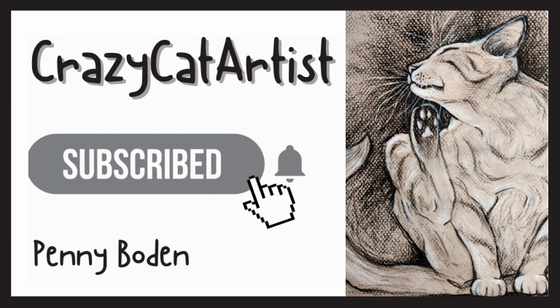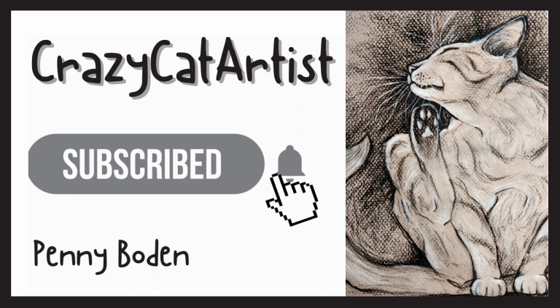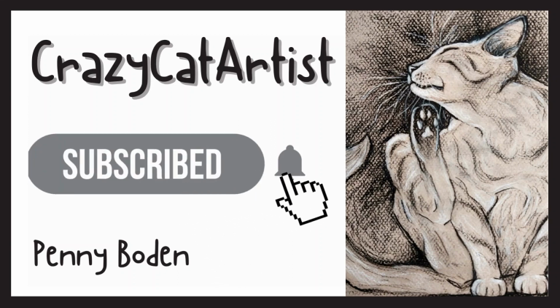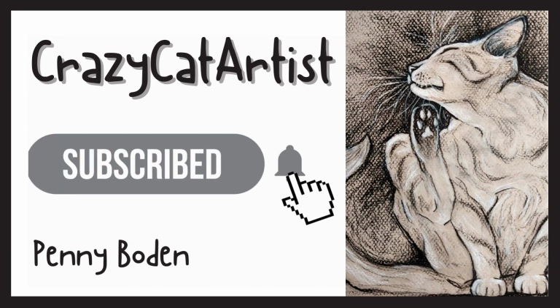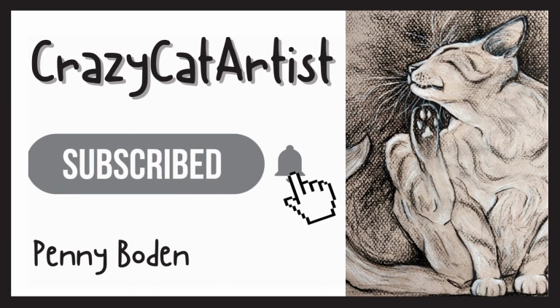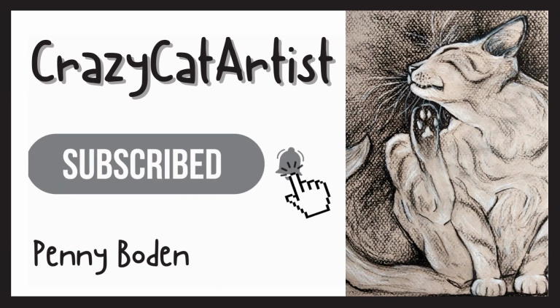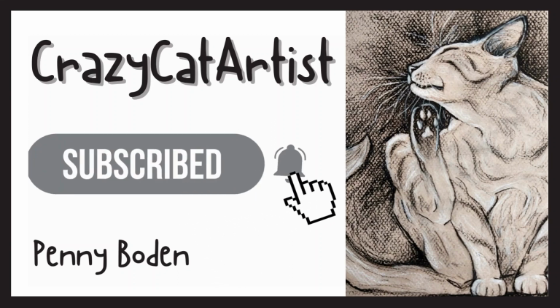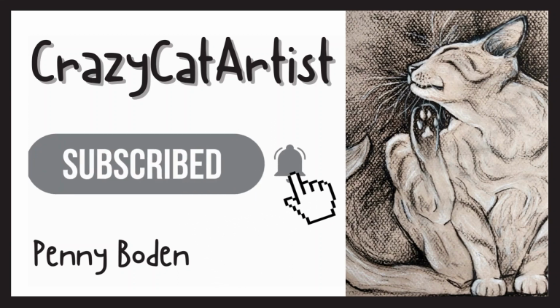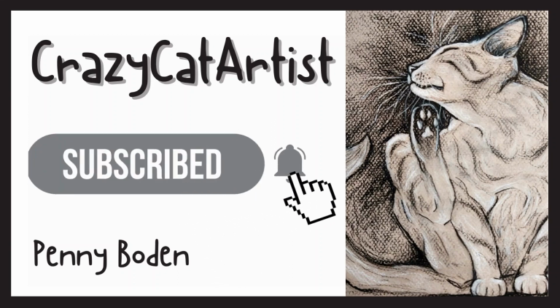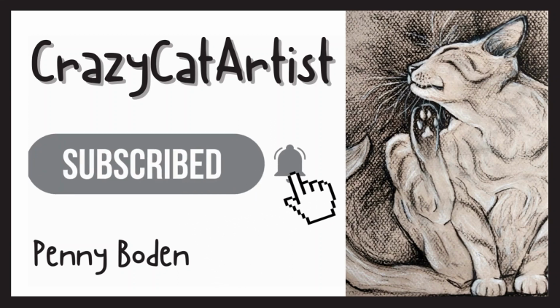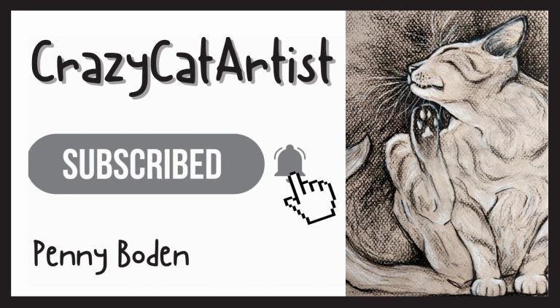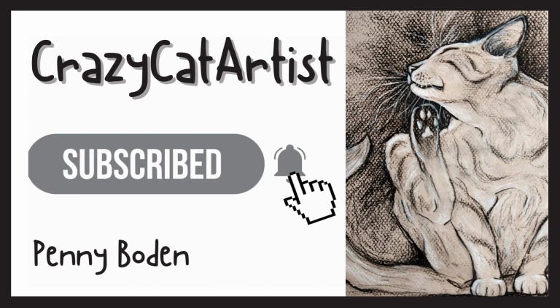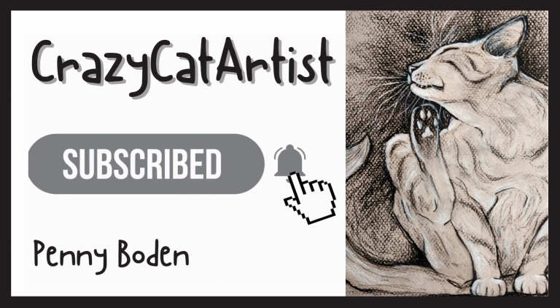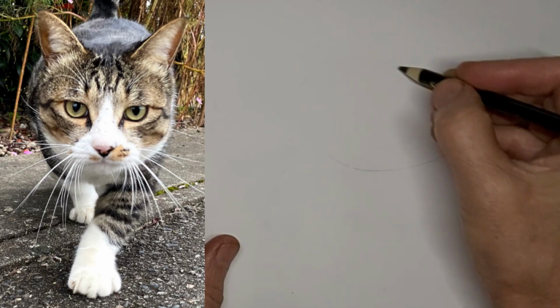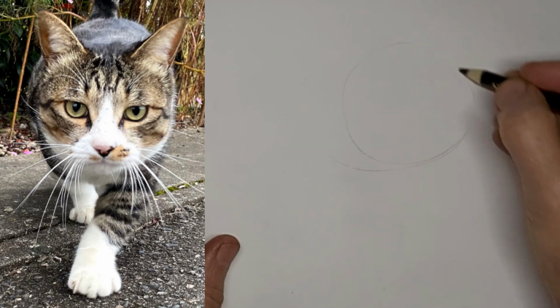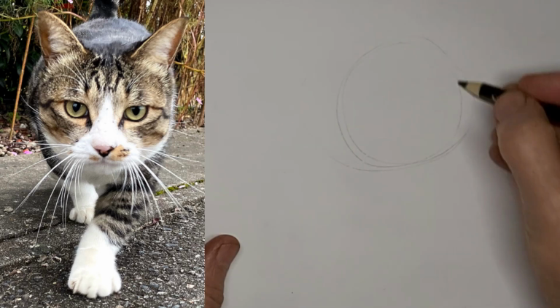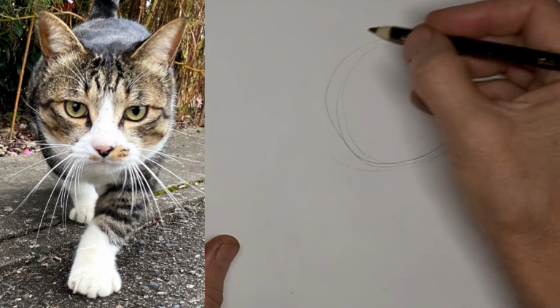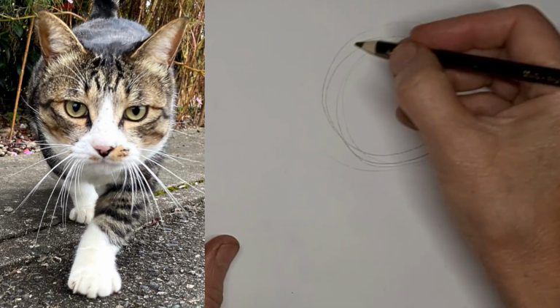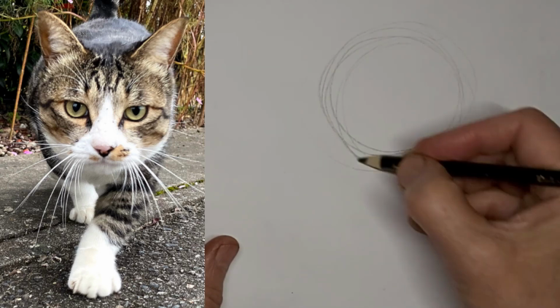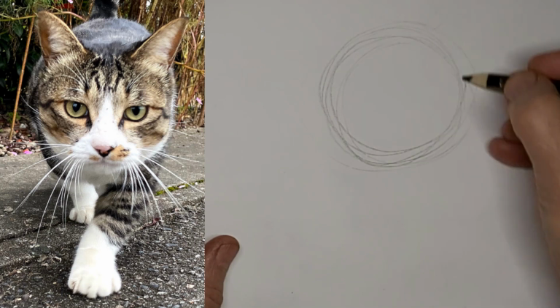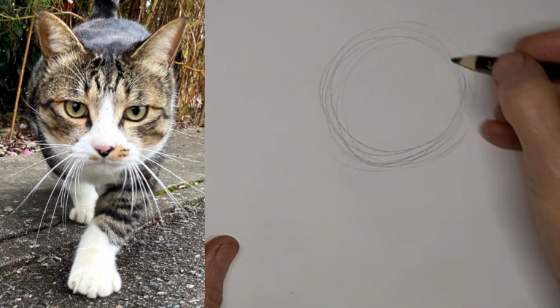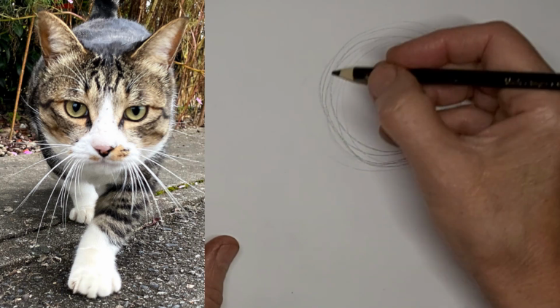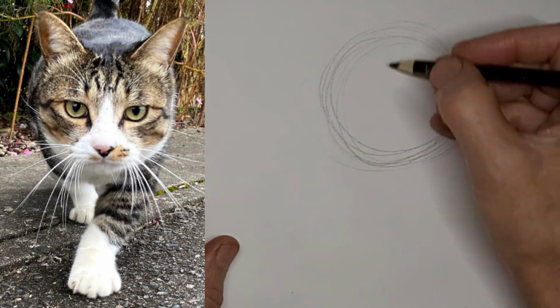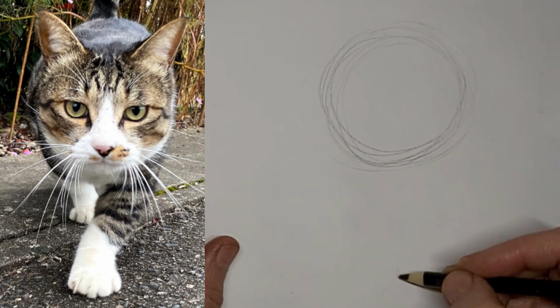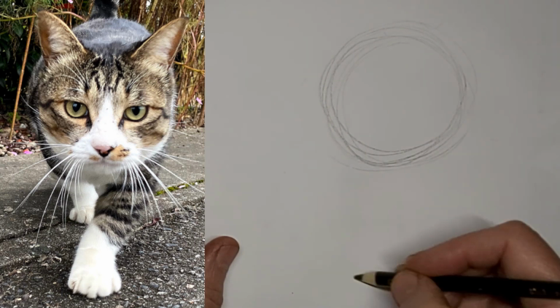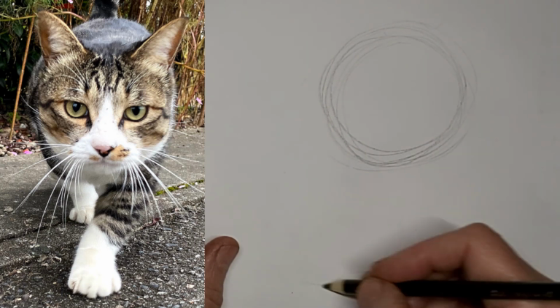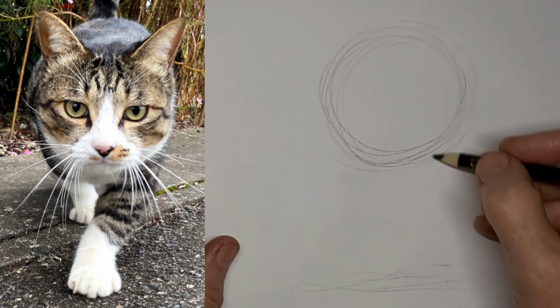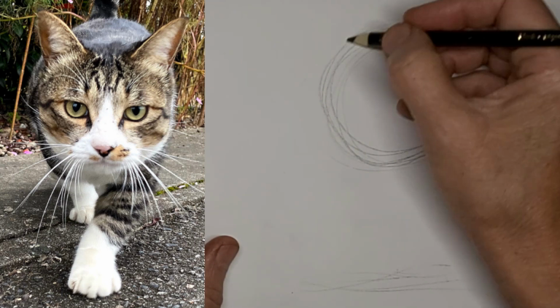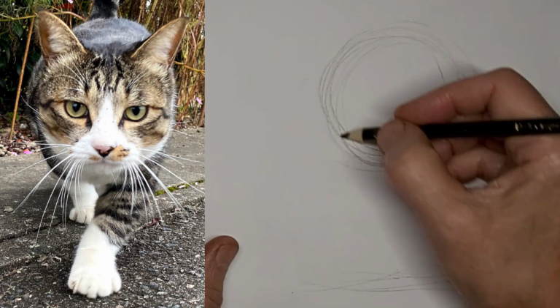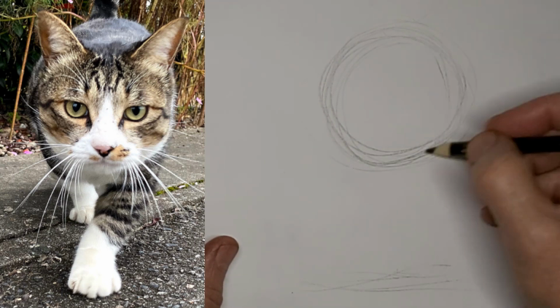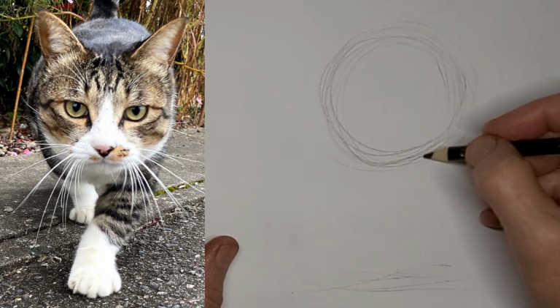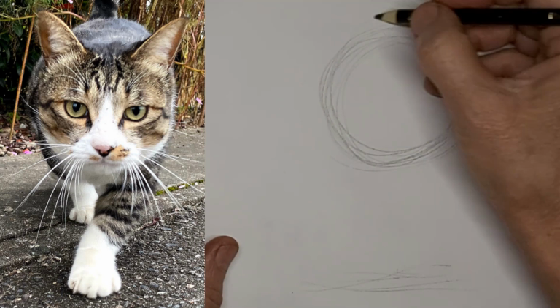Meow. Meow. Hi, it's Penny Bowden, Crazy Cat Artist here.